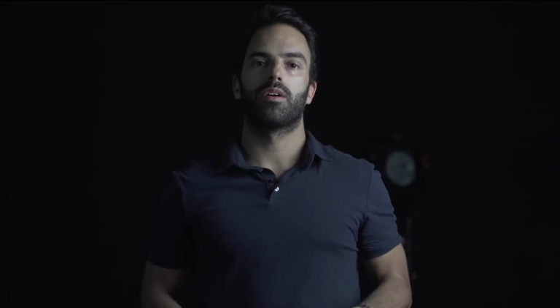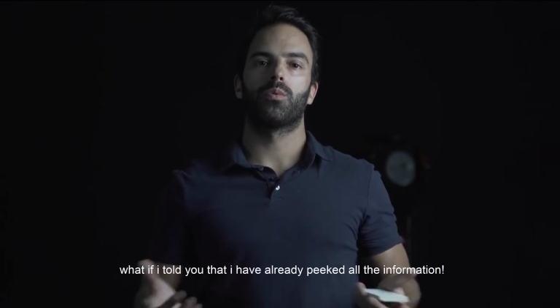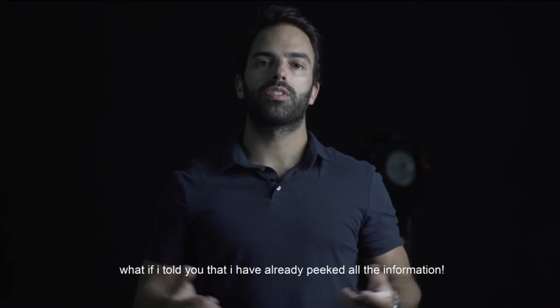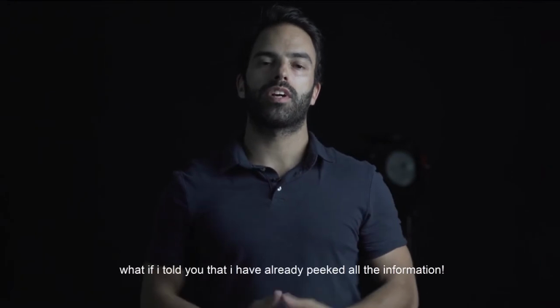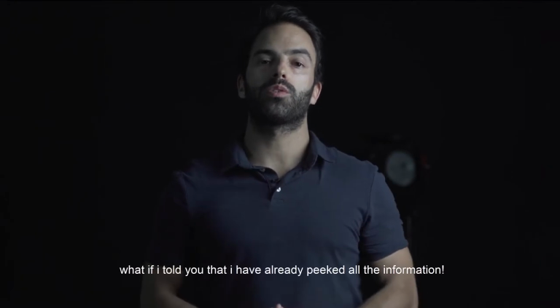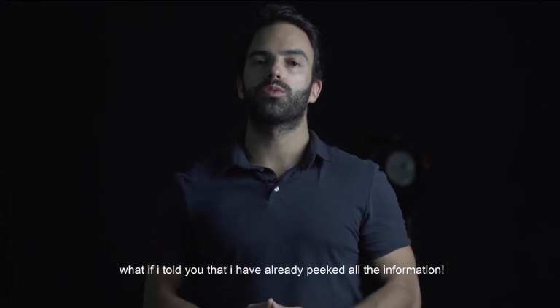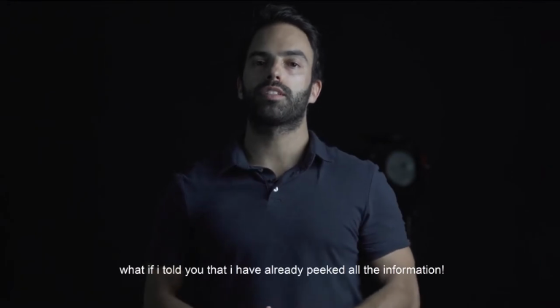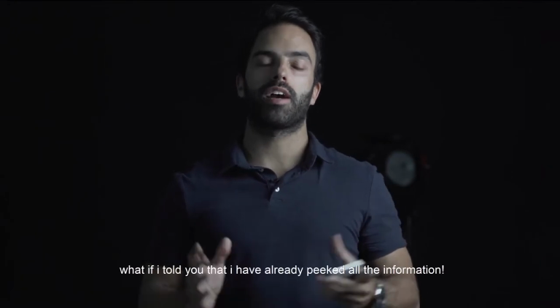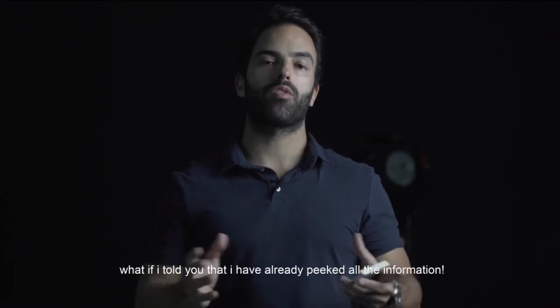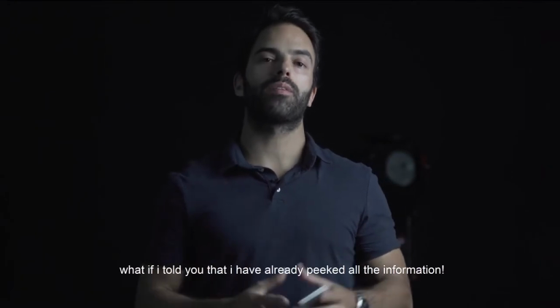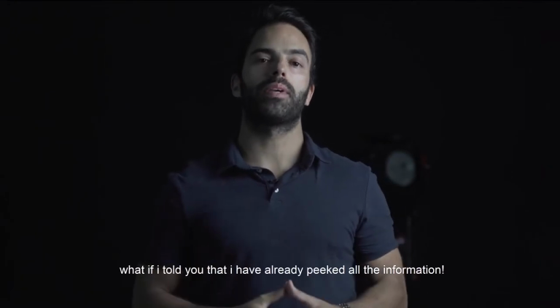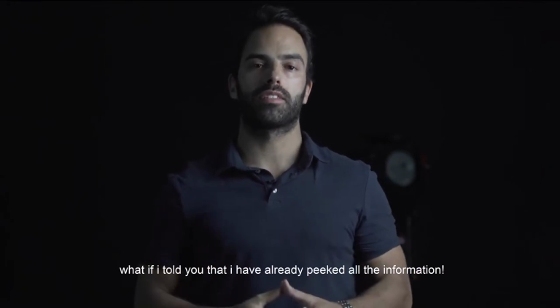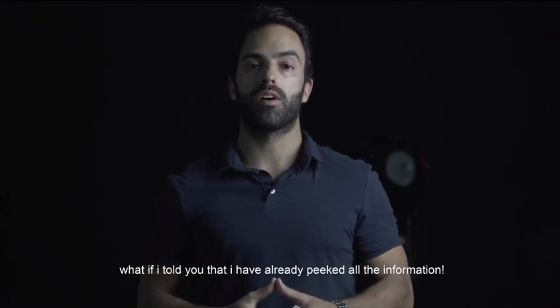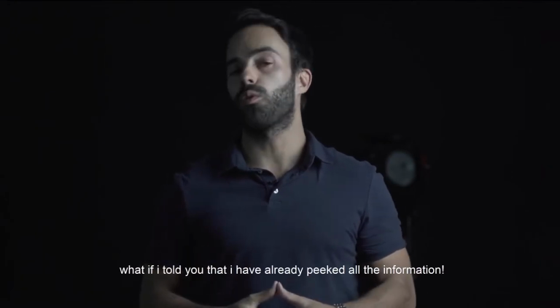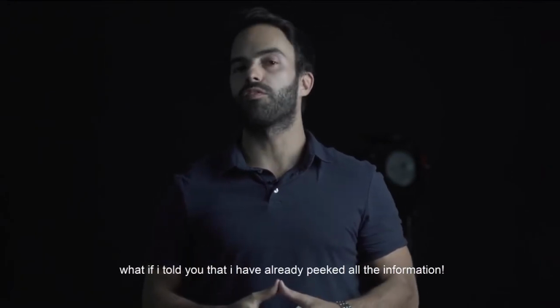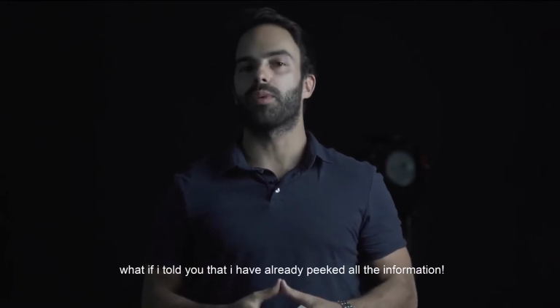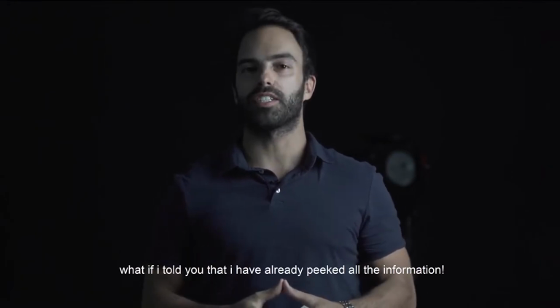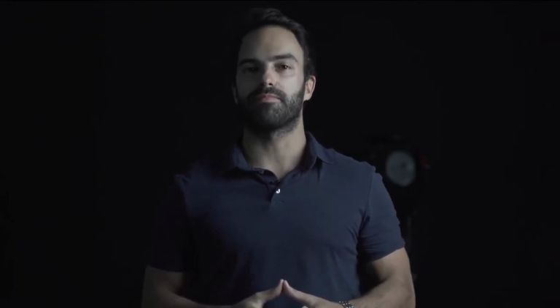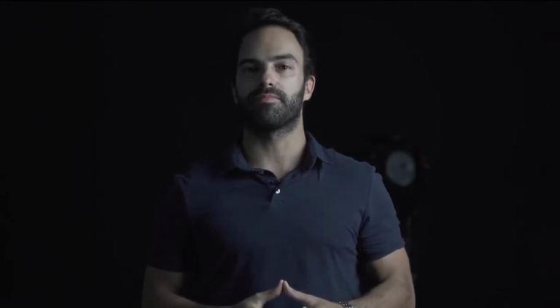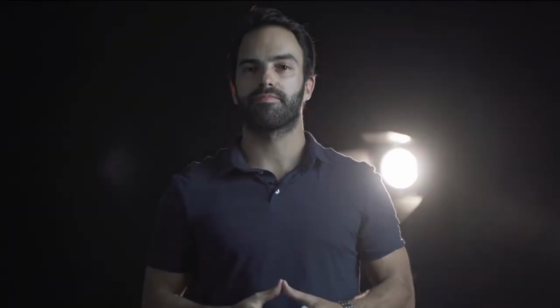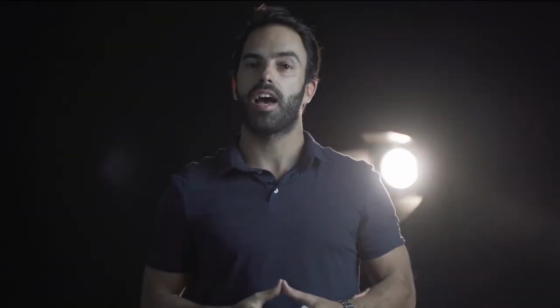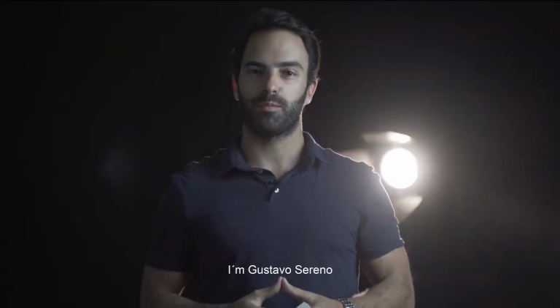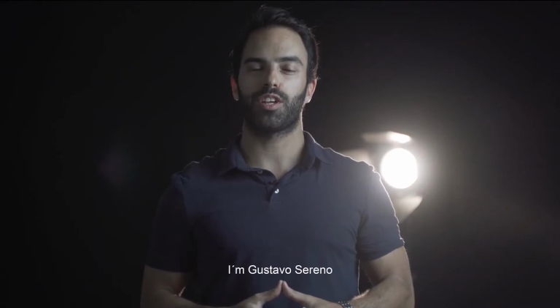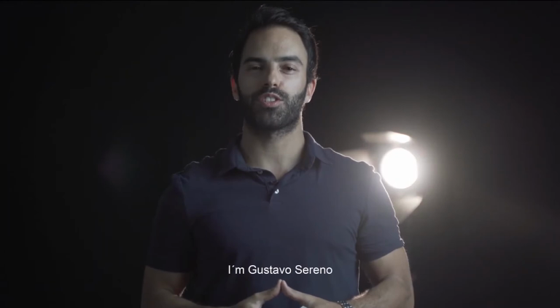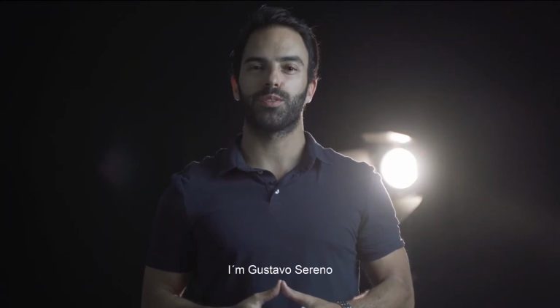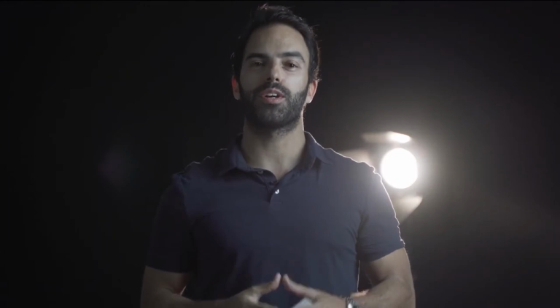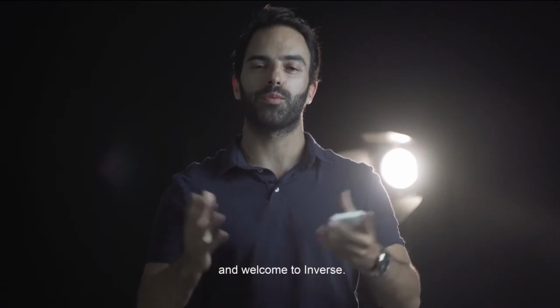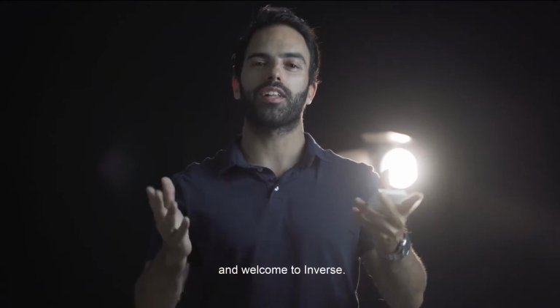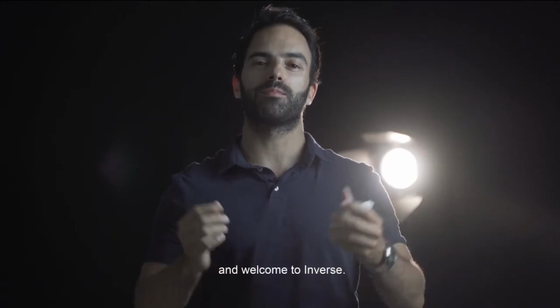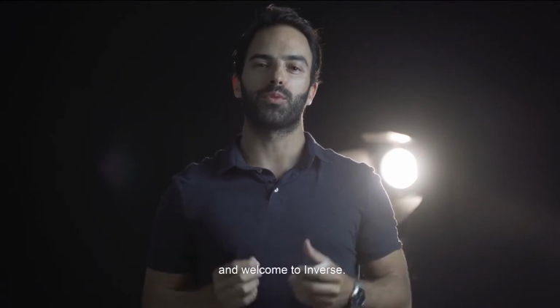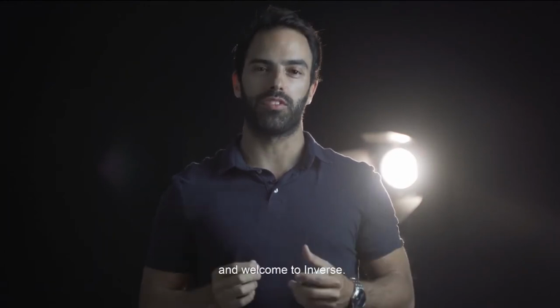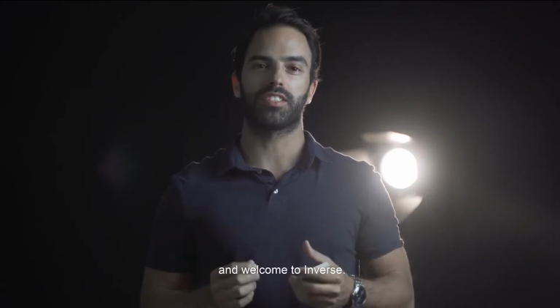What if I told you that I have already picked all the information? I am Gustavo Sereno and welcome to Inverse.